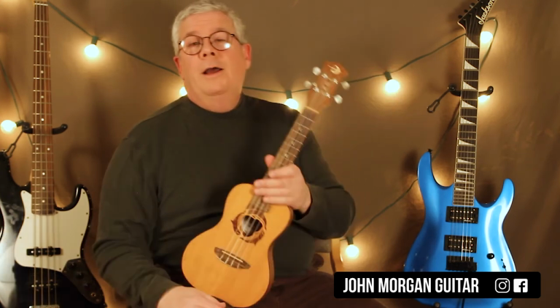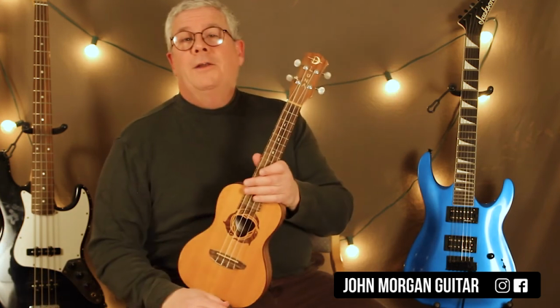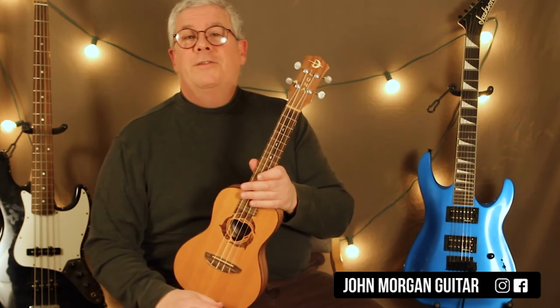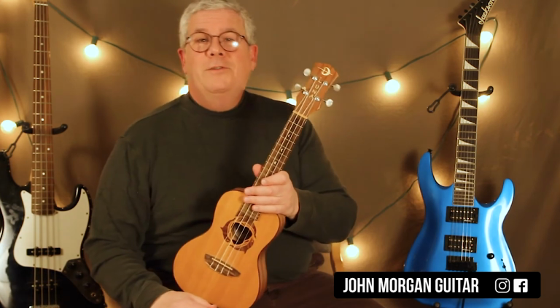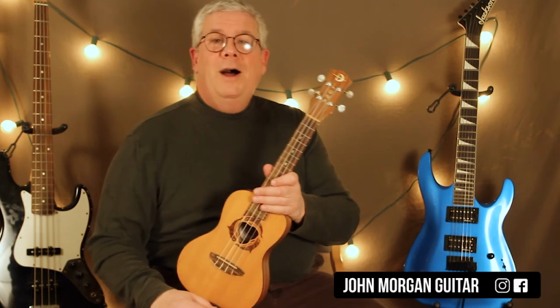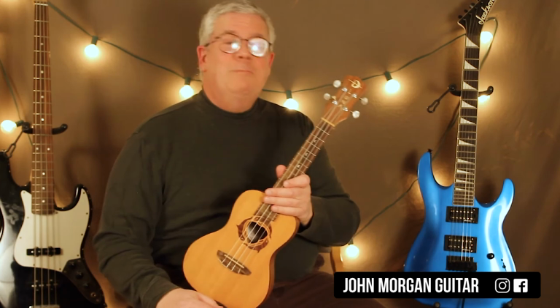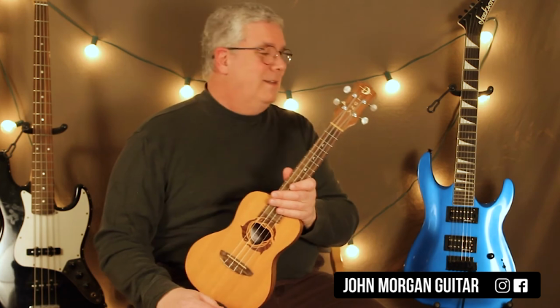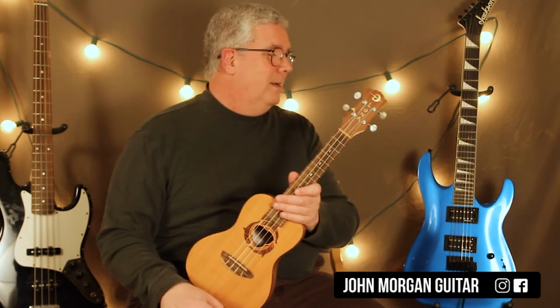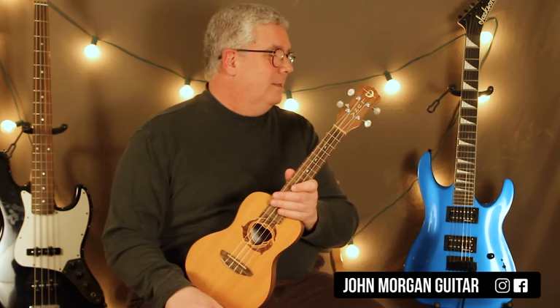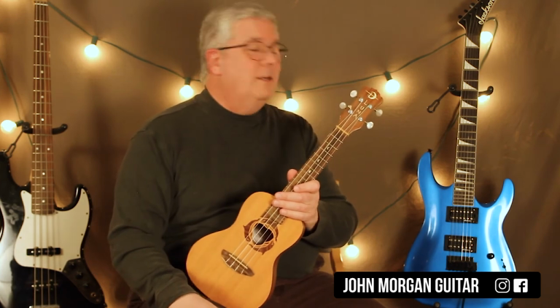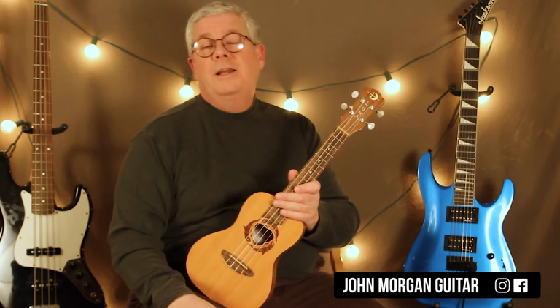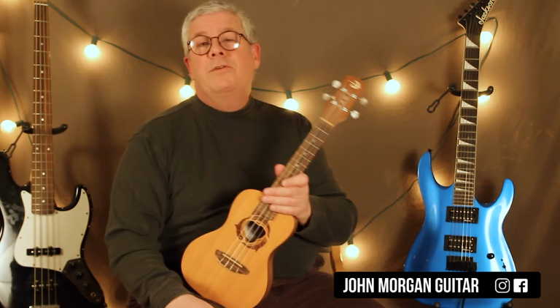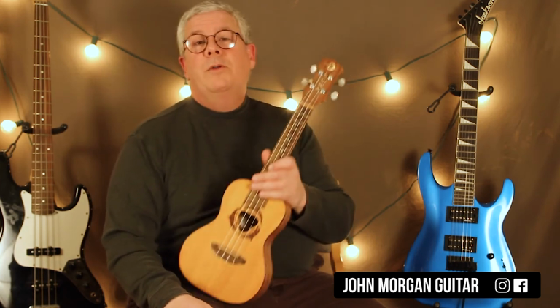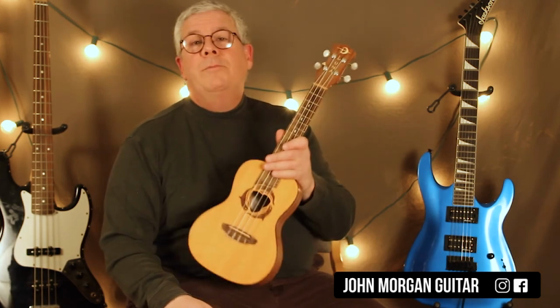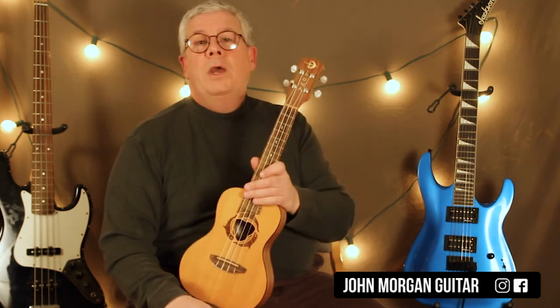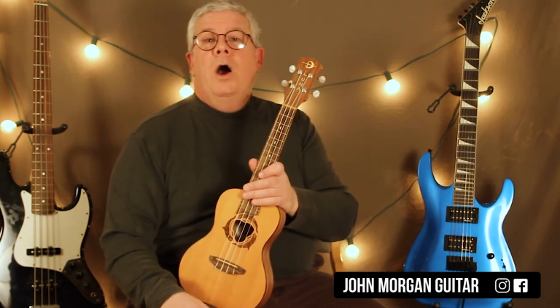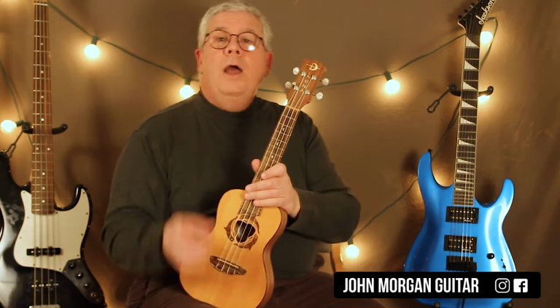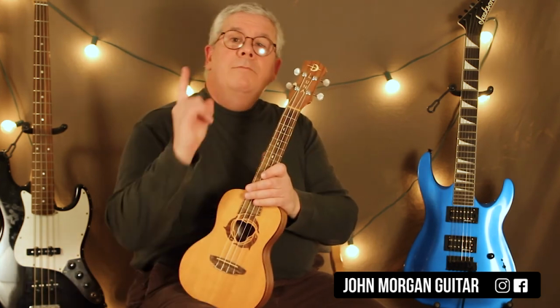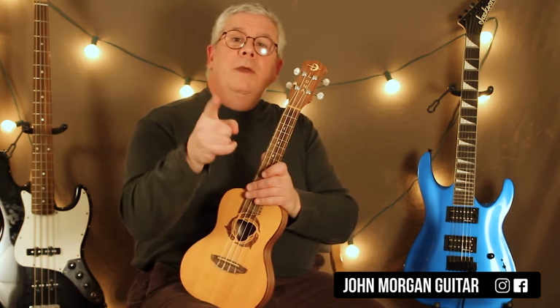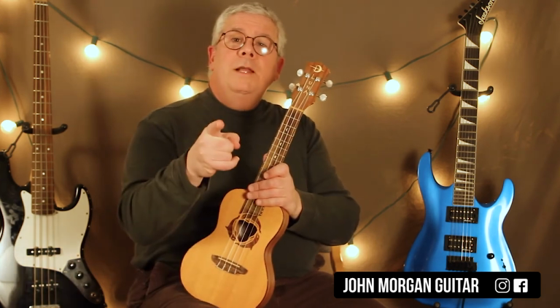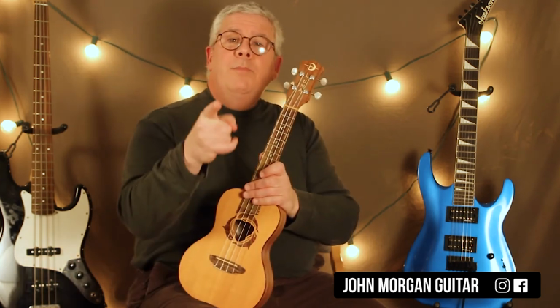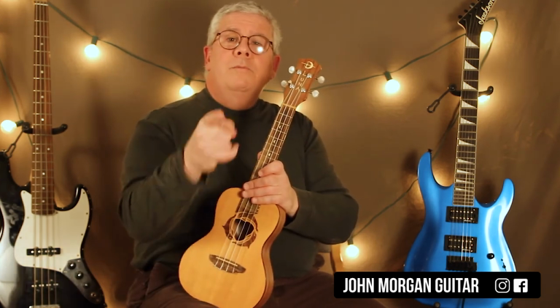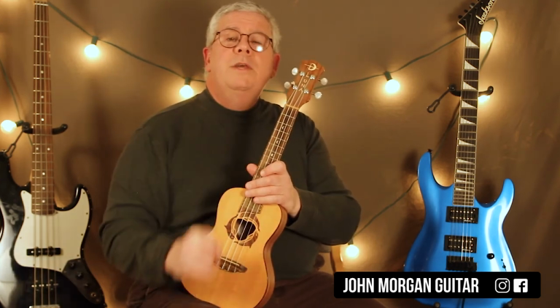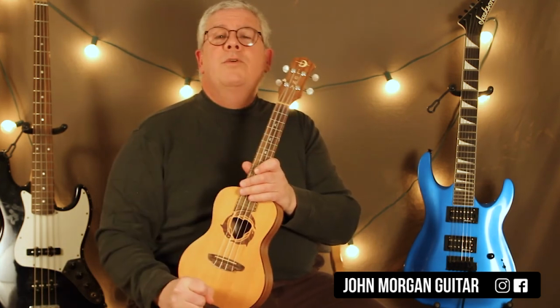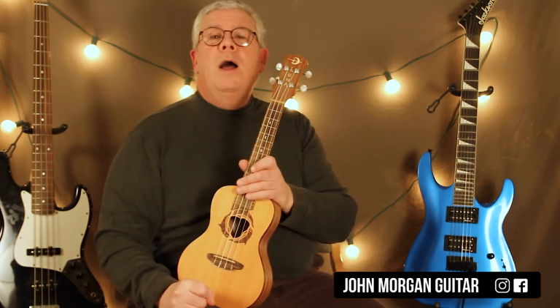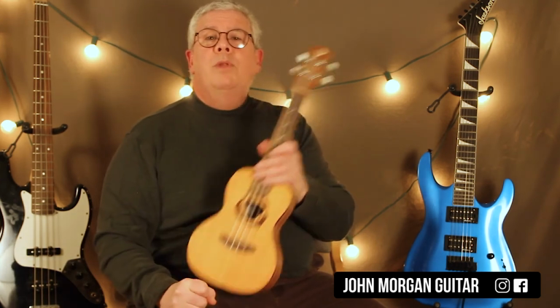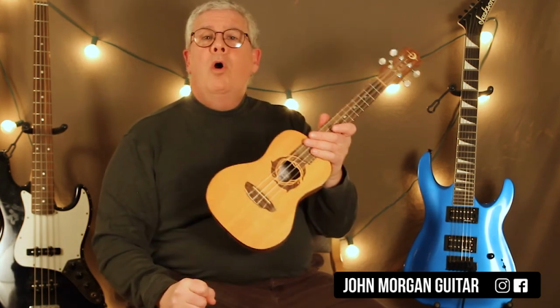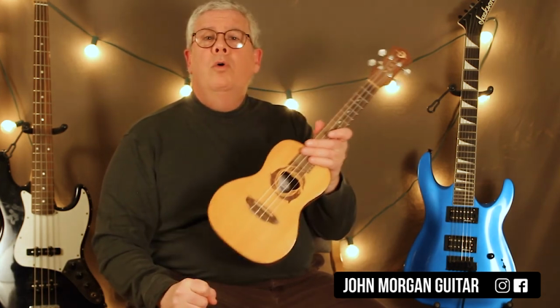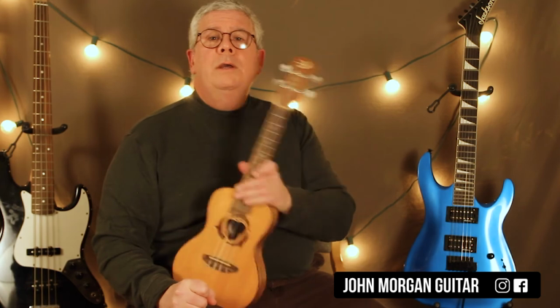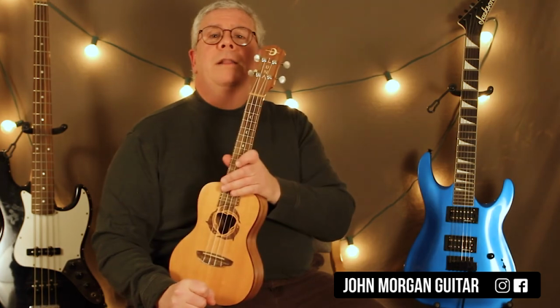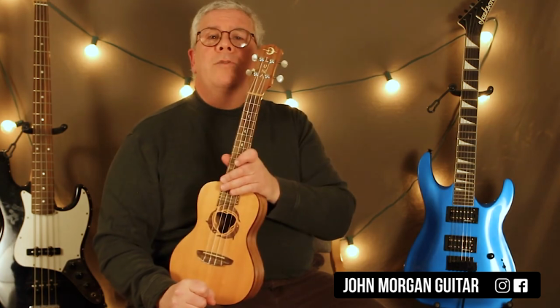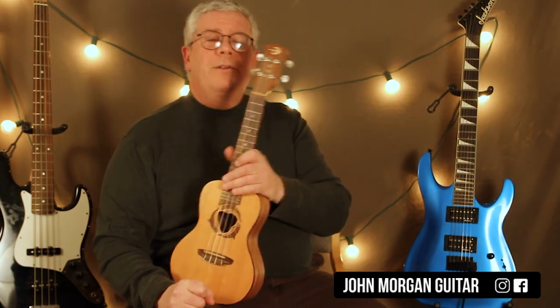I know that's not too hard, but you can have some fun with it. Alright, hit the like button, please subscribe, play more uke, and thanks for watching.